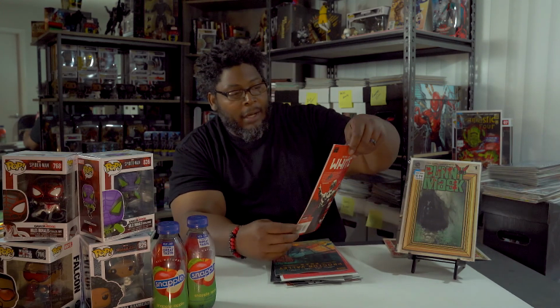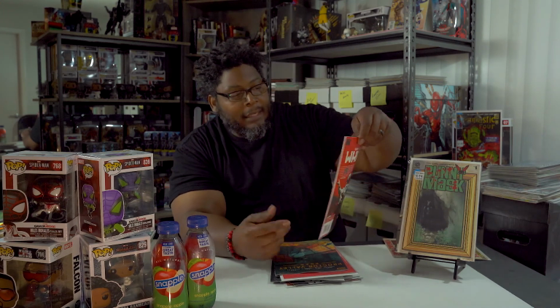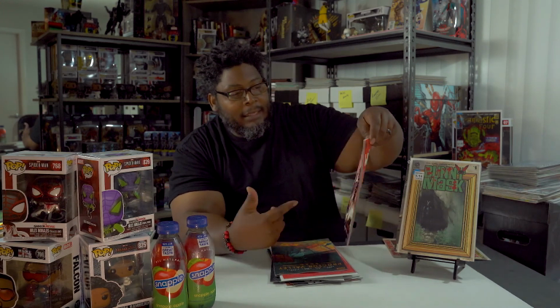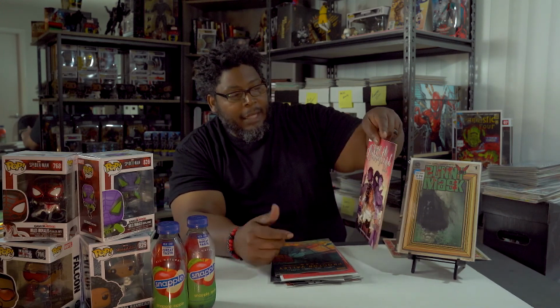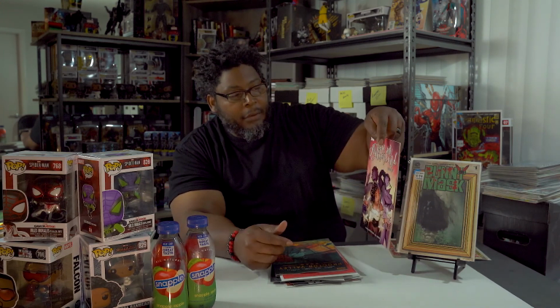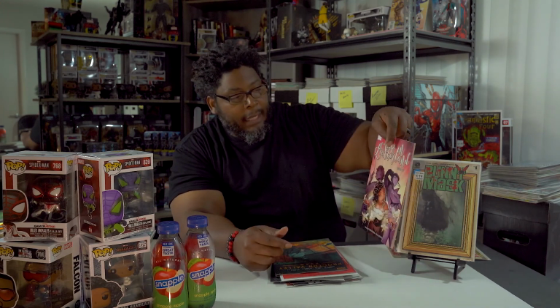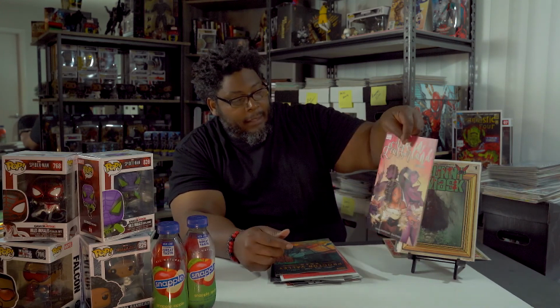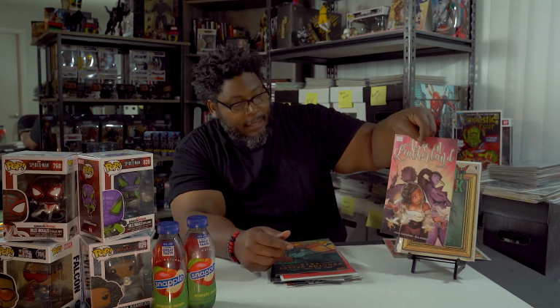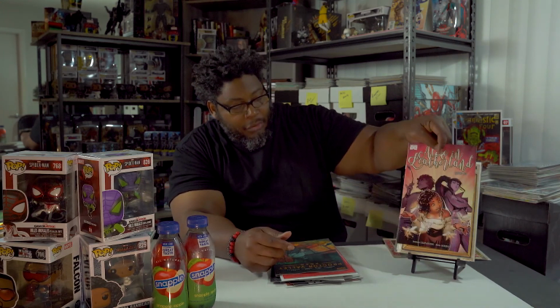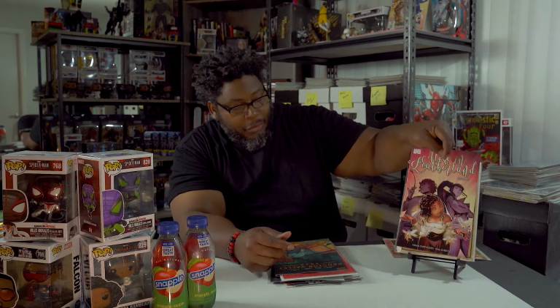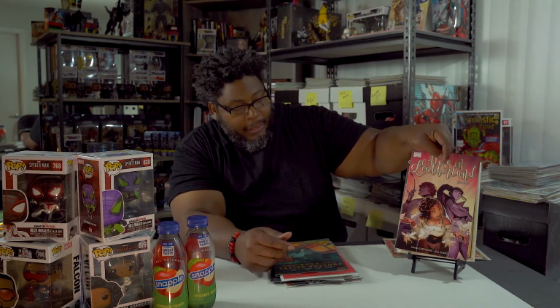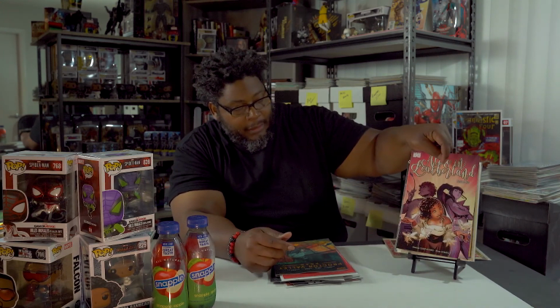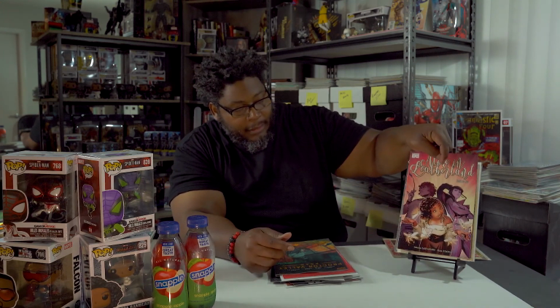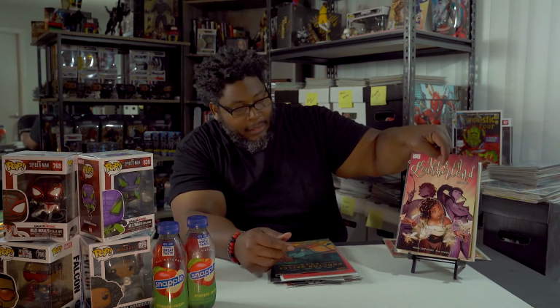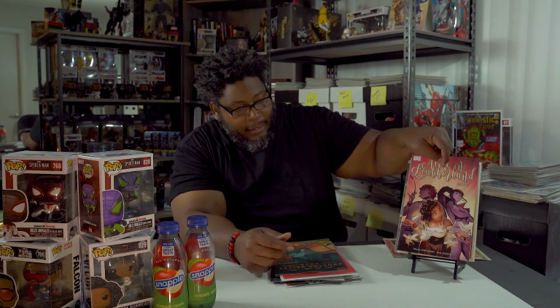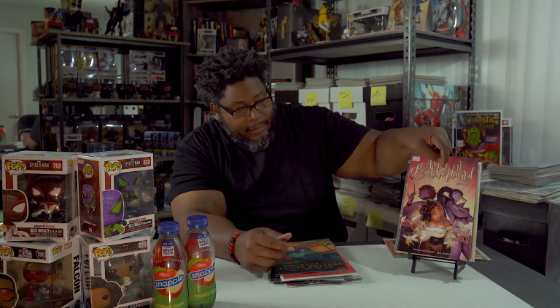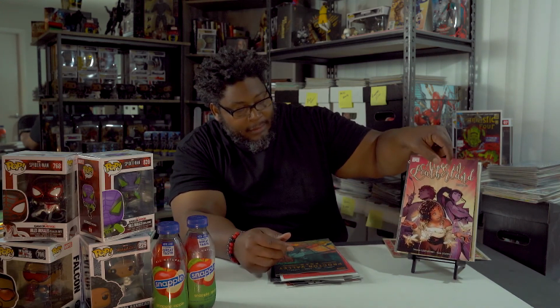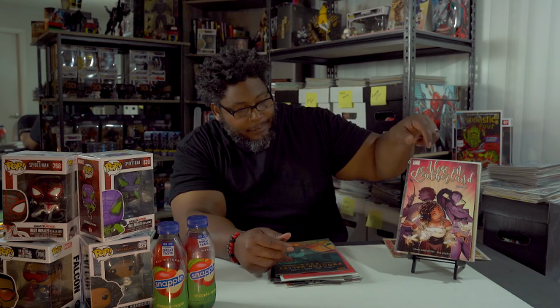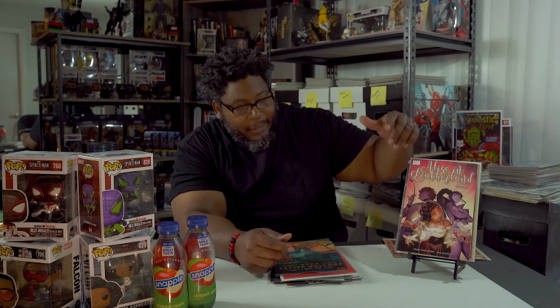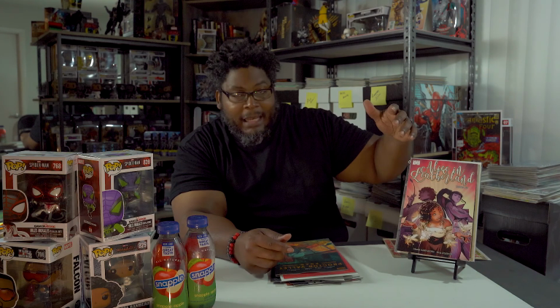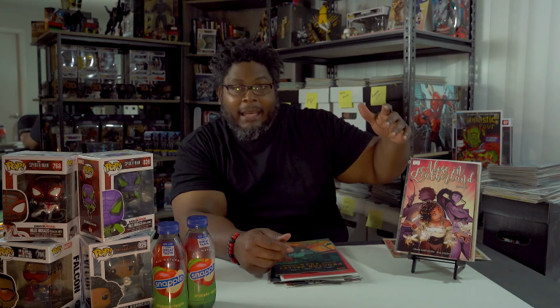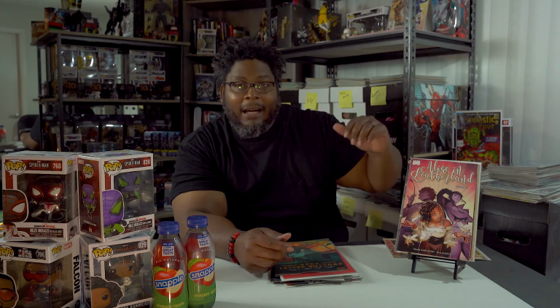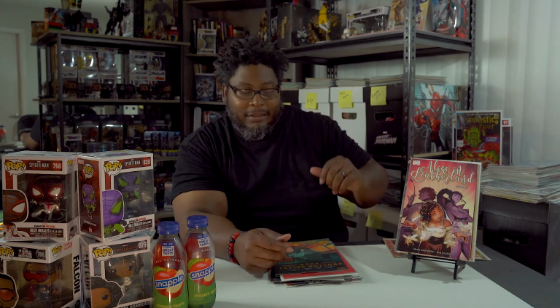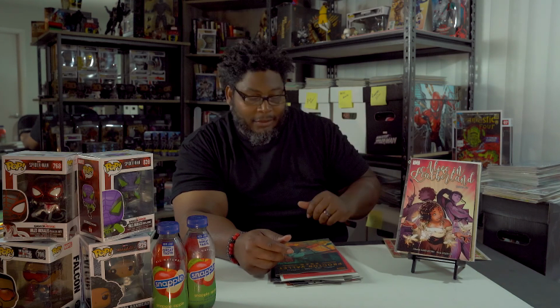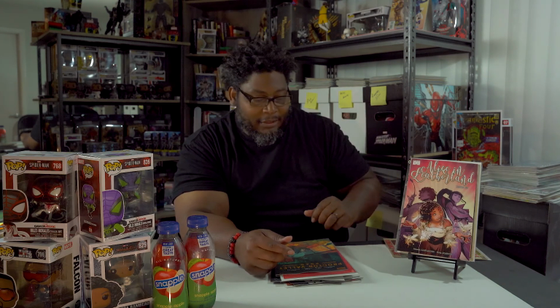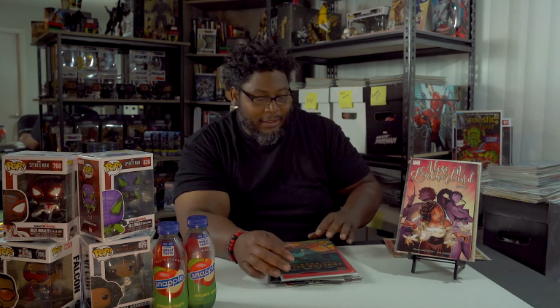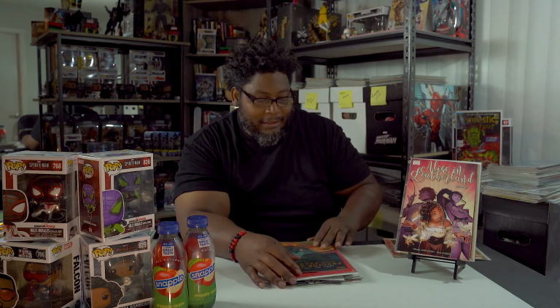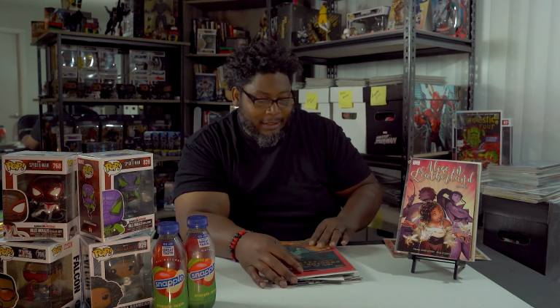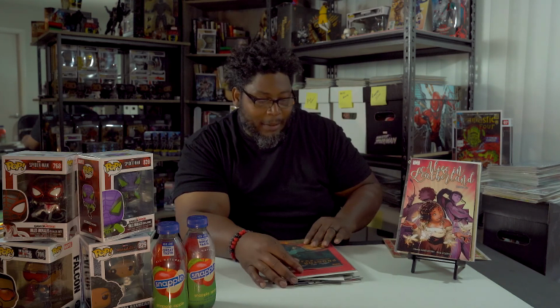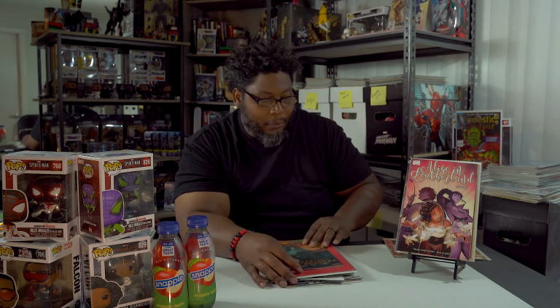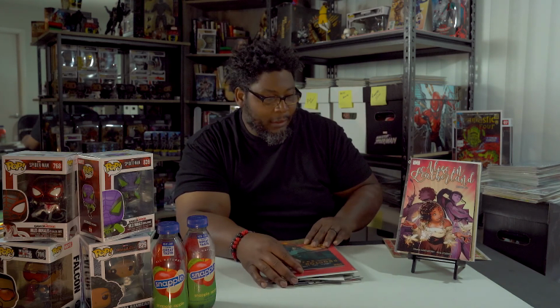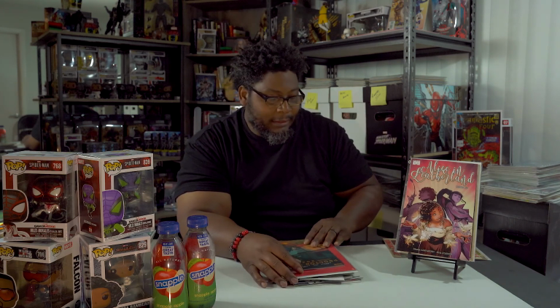So Alice in Leatherland issue 3 is still hanging out — it's still on my pull list.